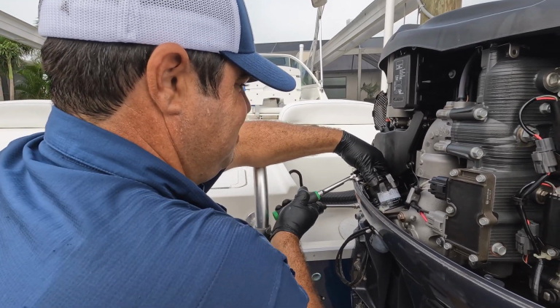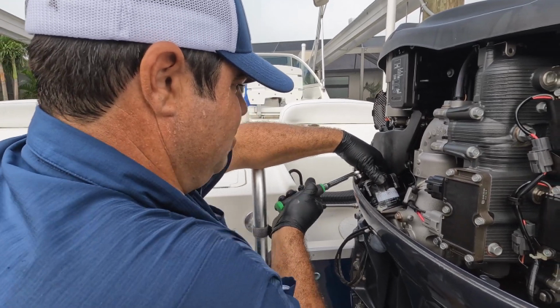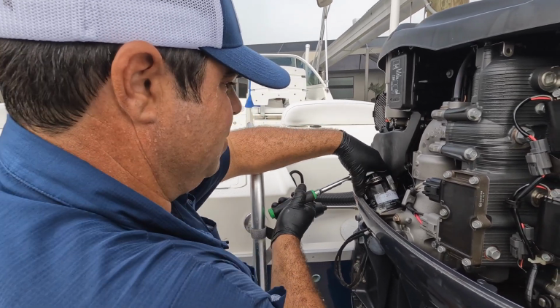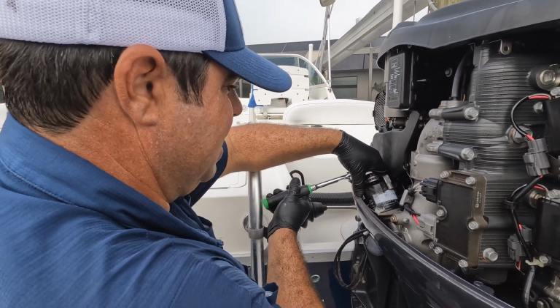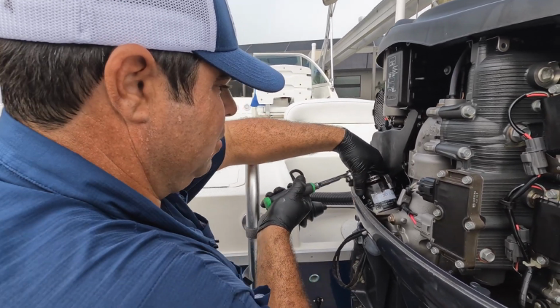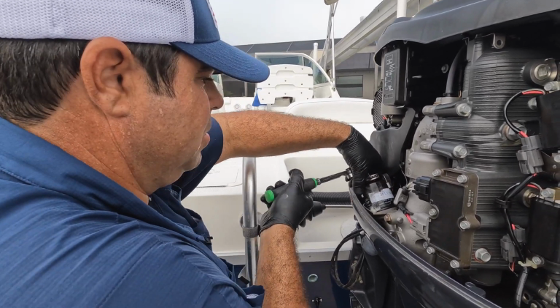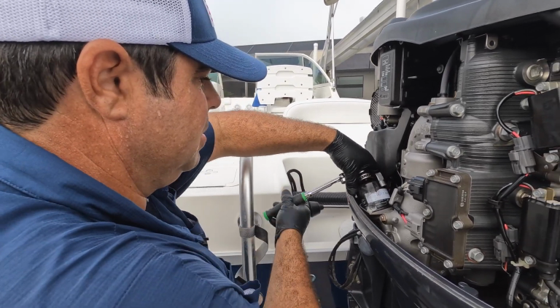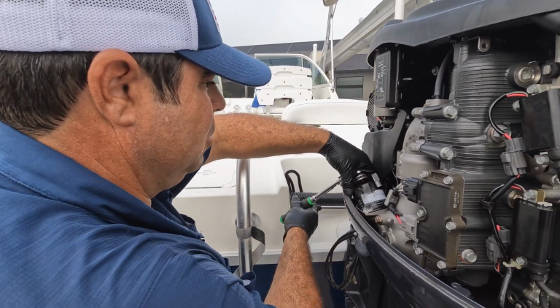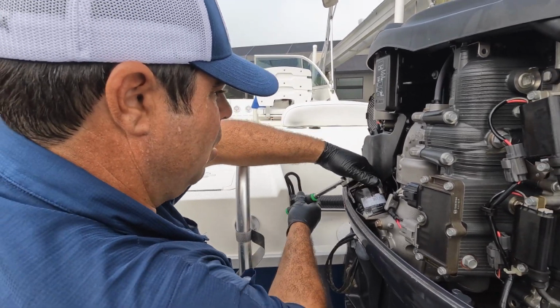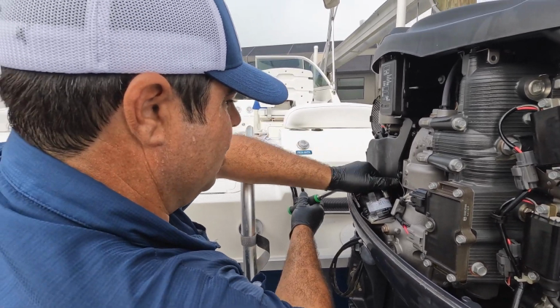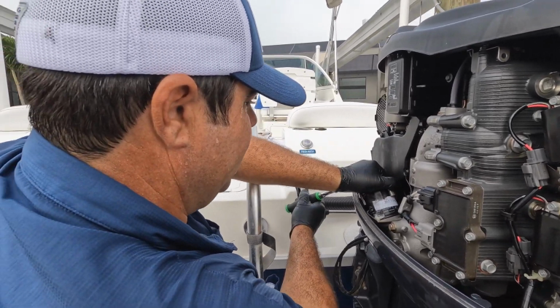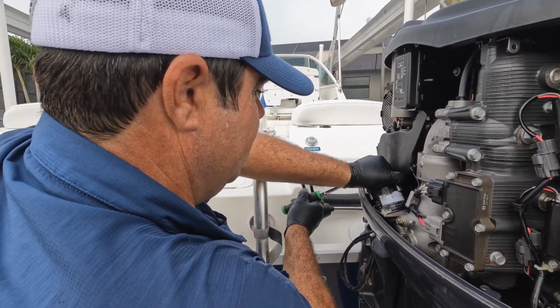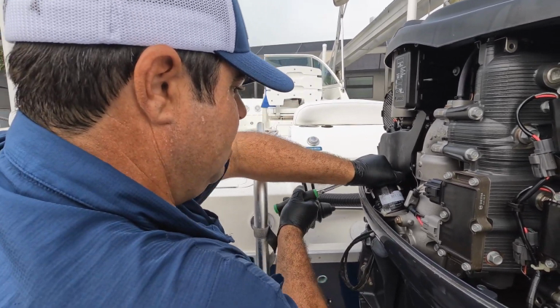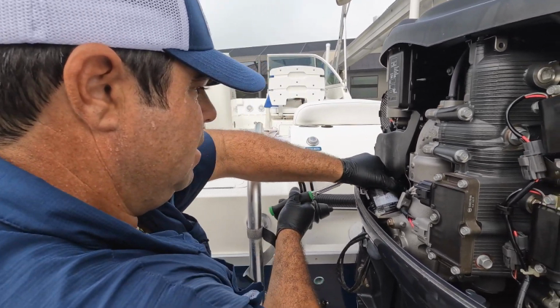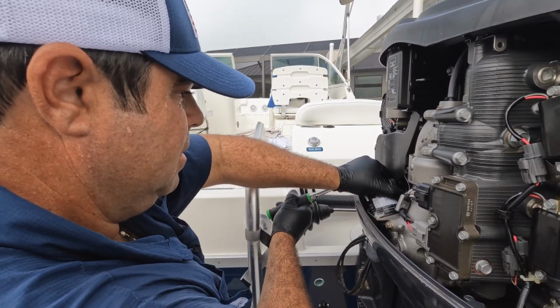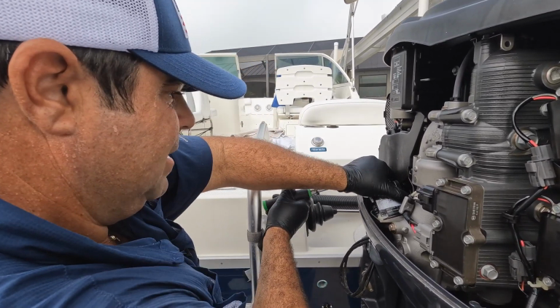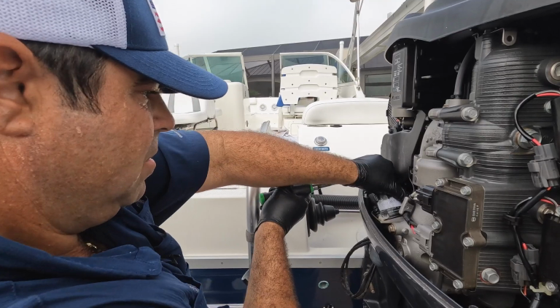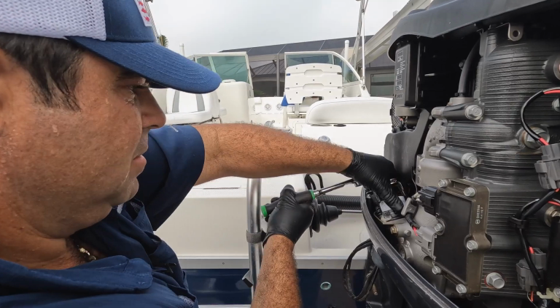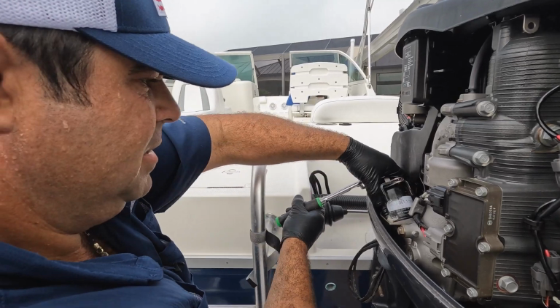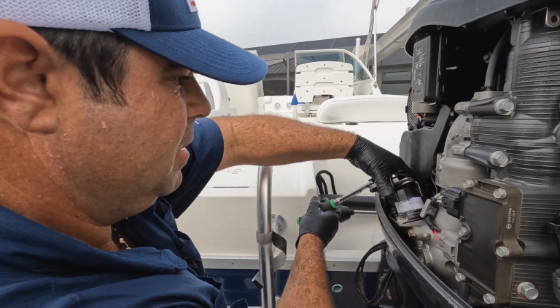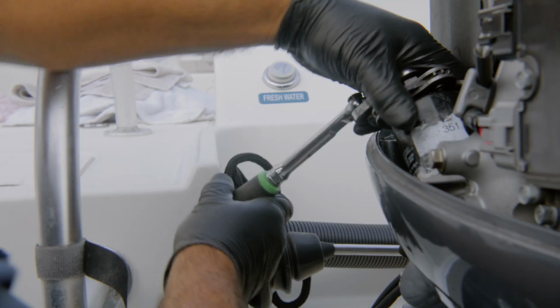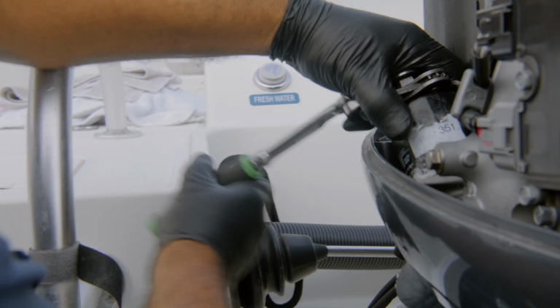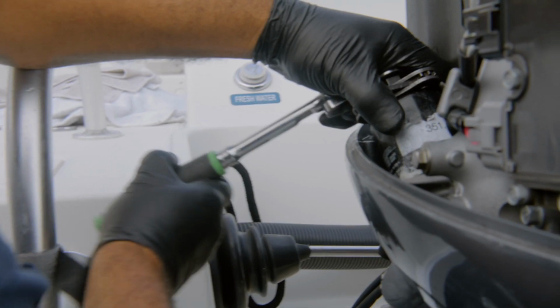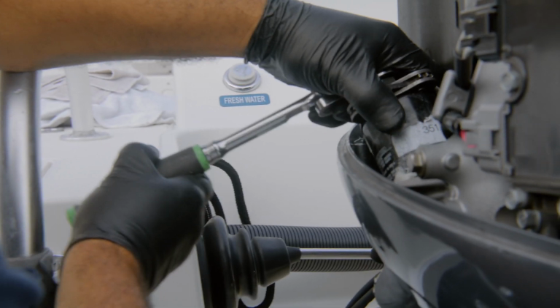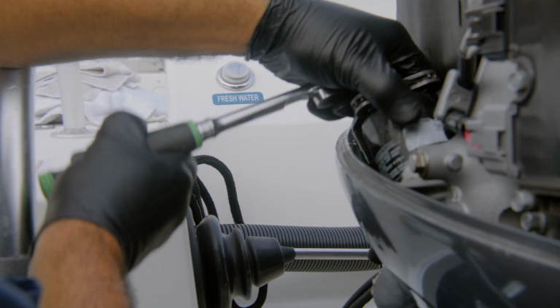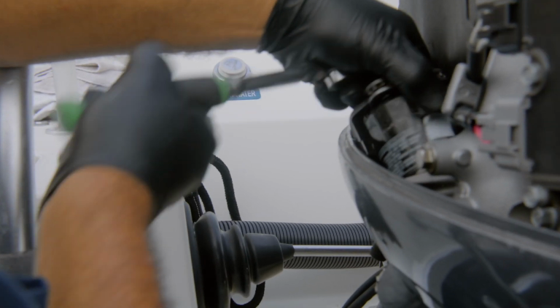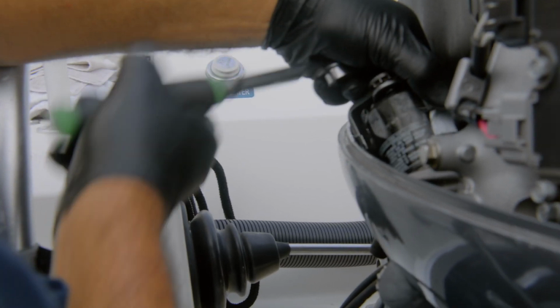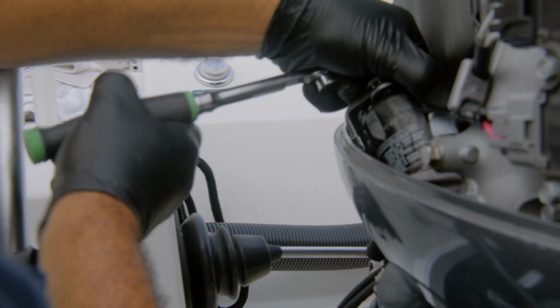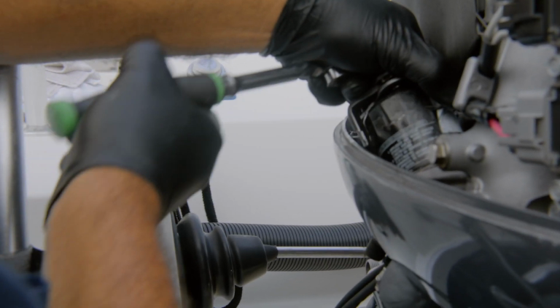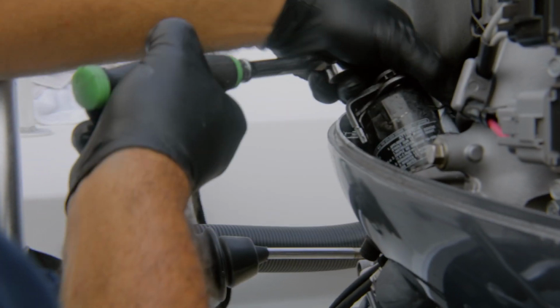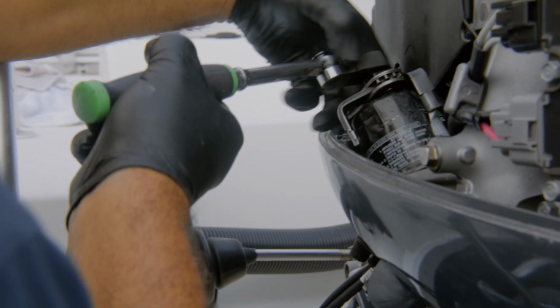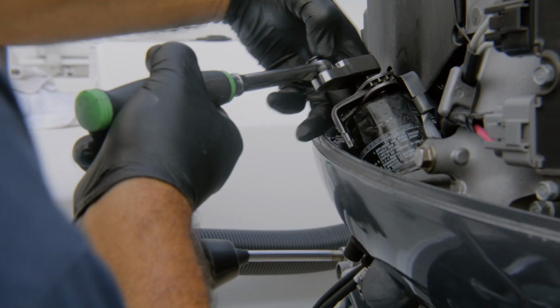This one got a little water in here — that's salt. It's been a long time since this filter has been replaced, I'm assuming.